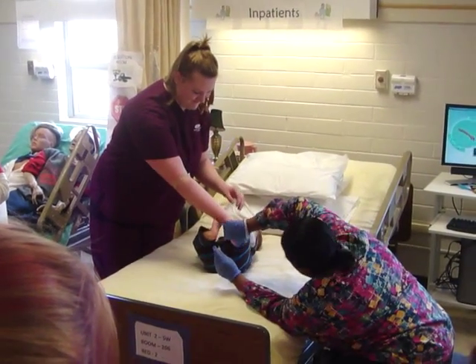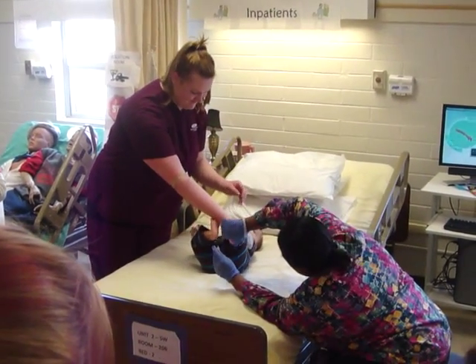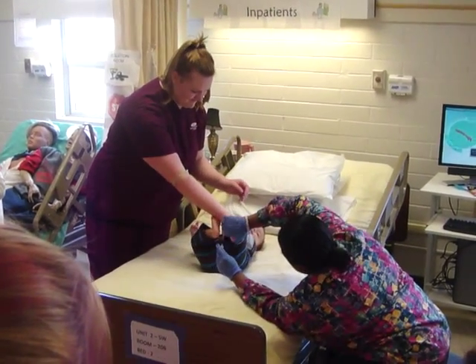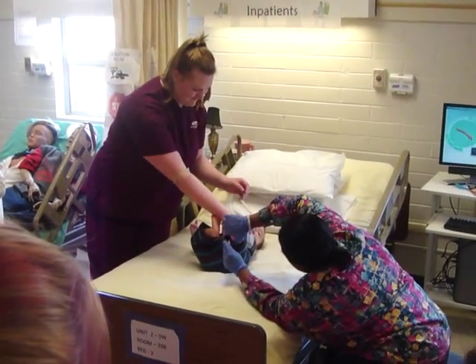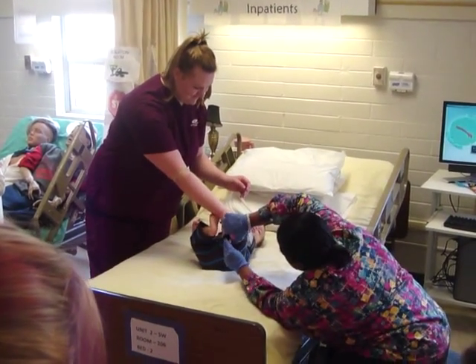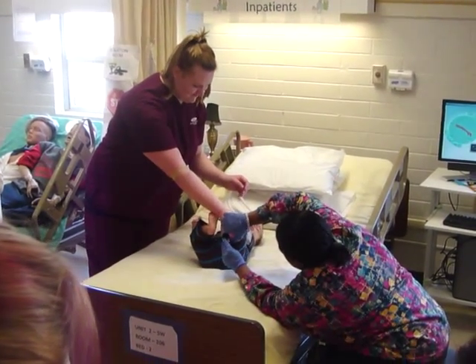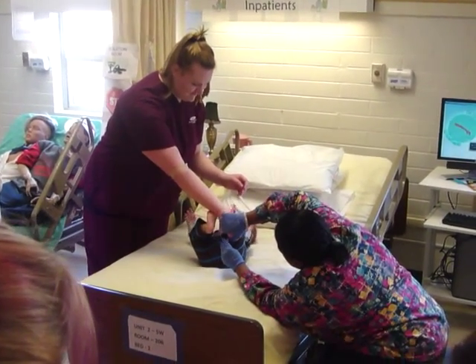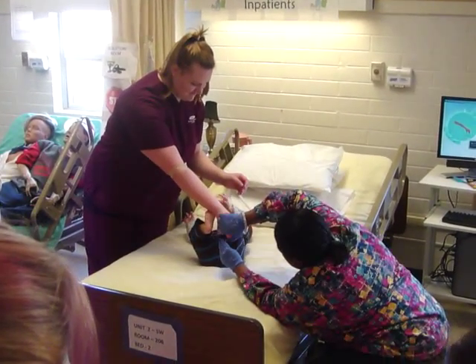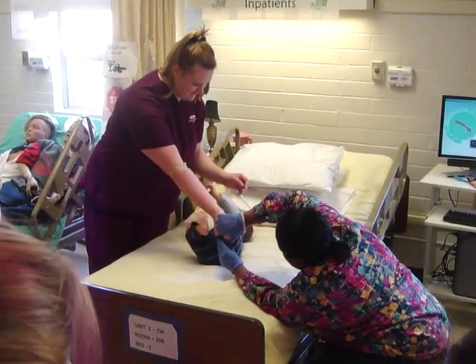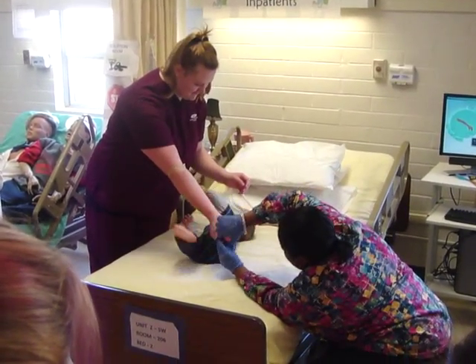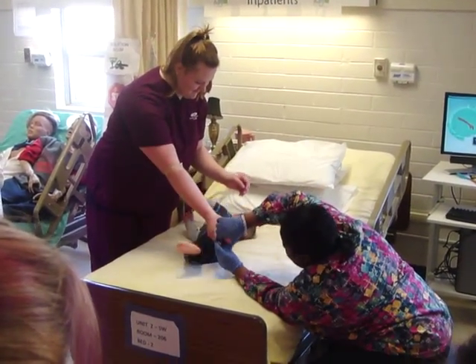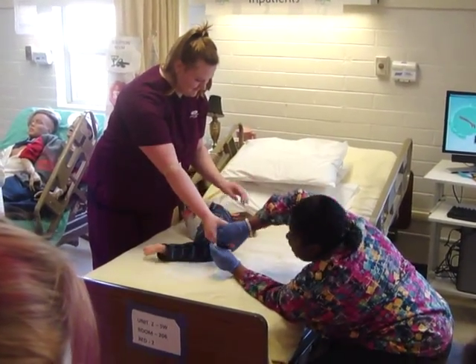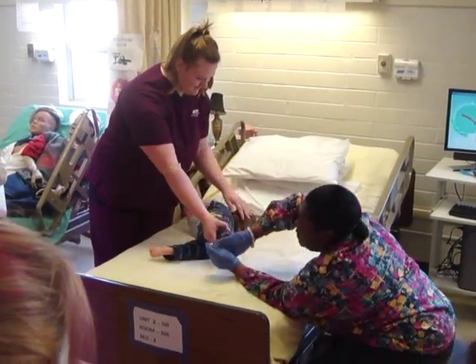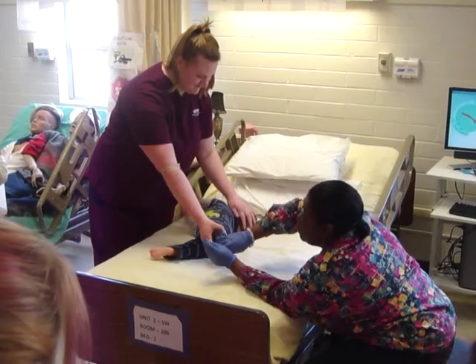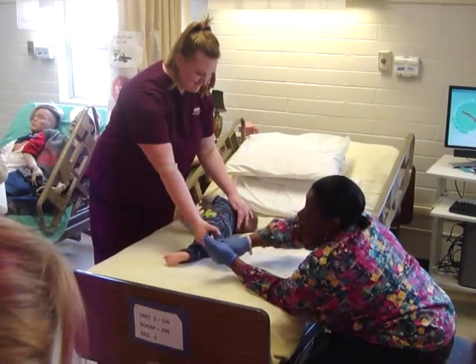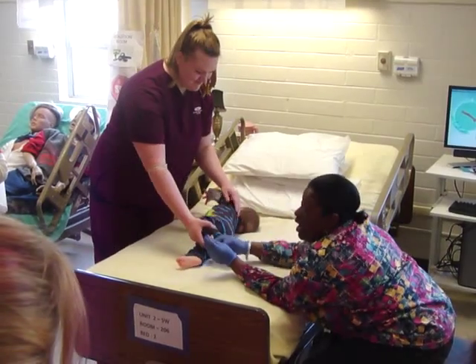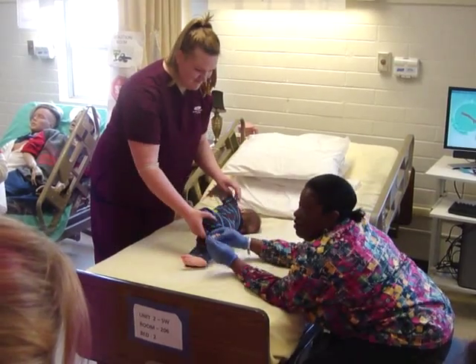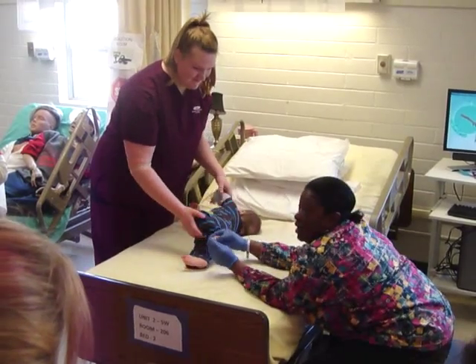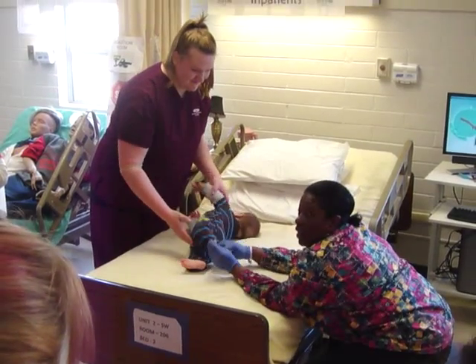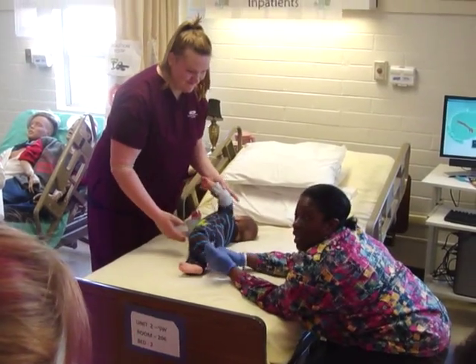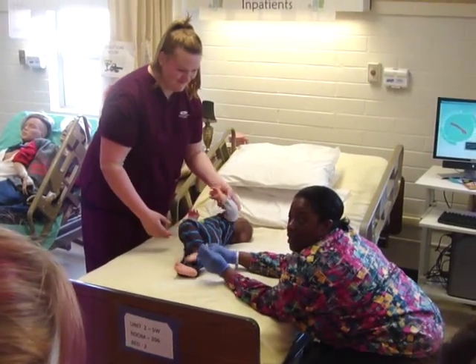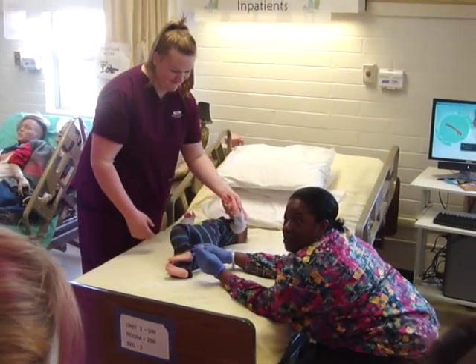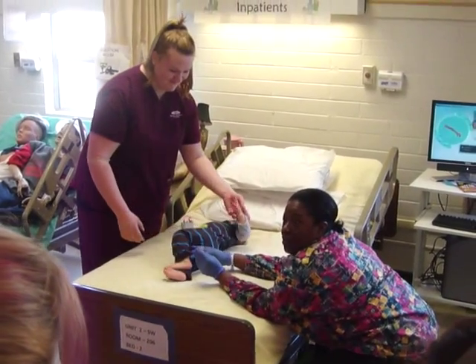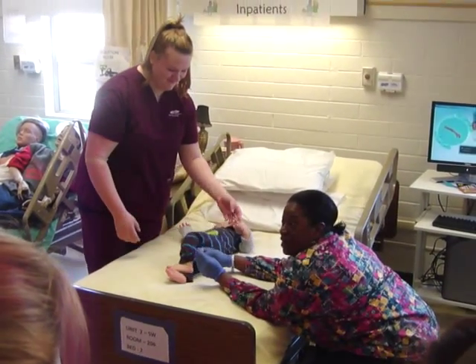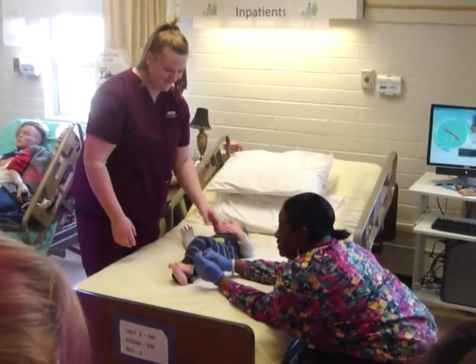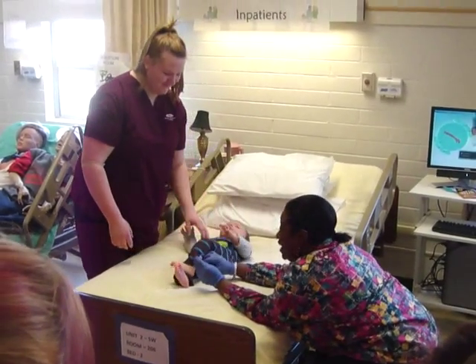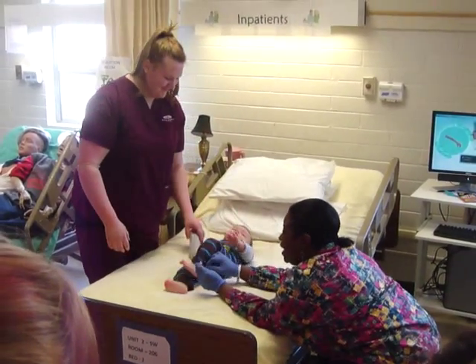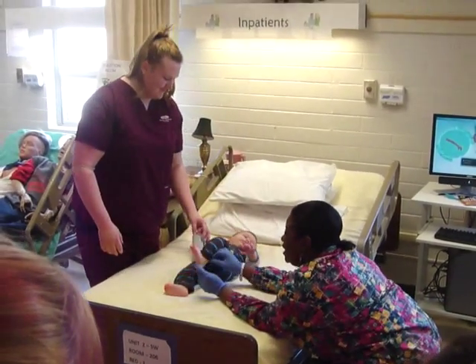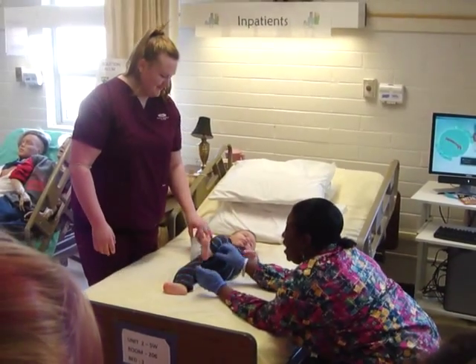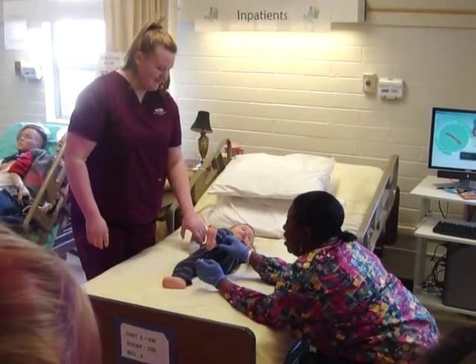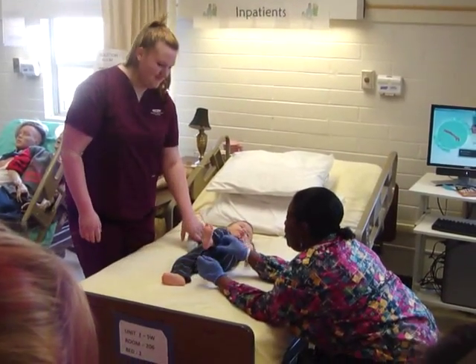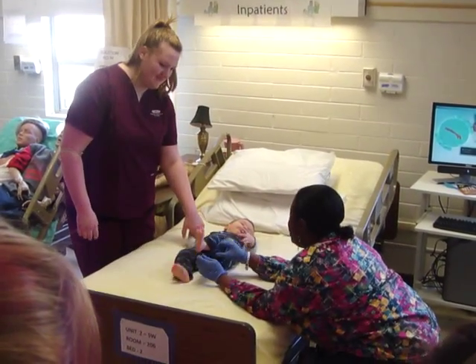Squeeze, squeeze, squeeze — almost done. He hasn't even cried or anything.